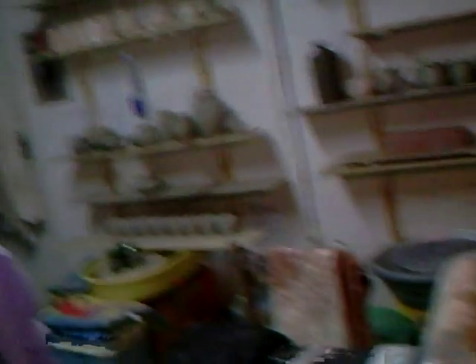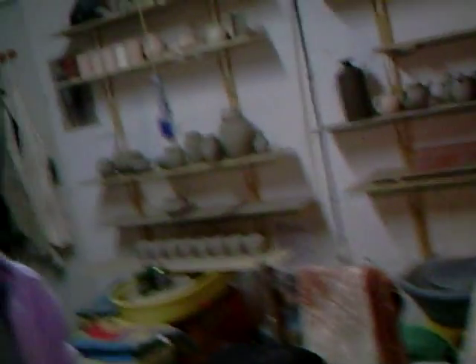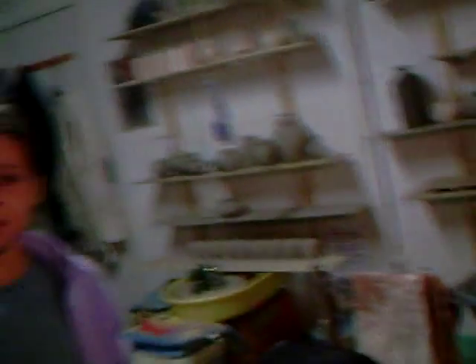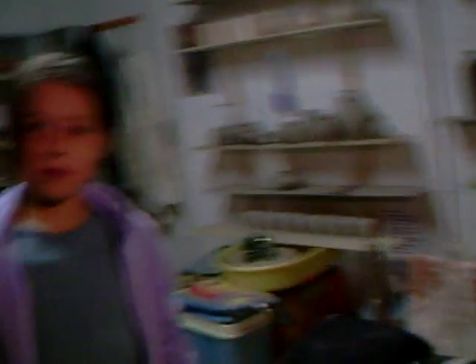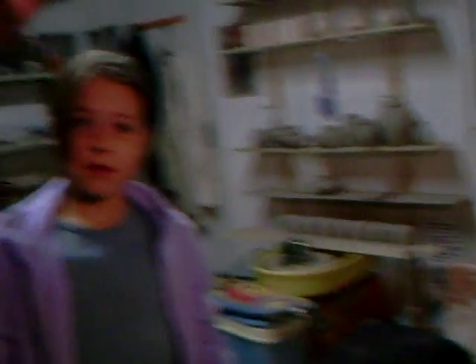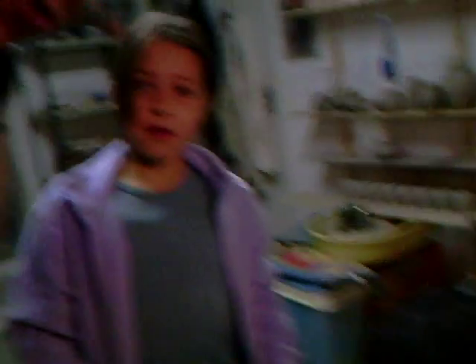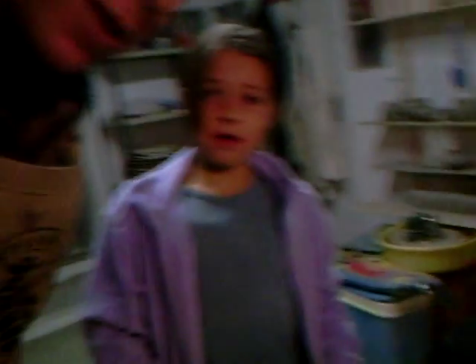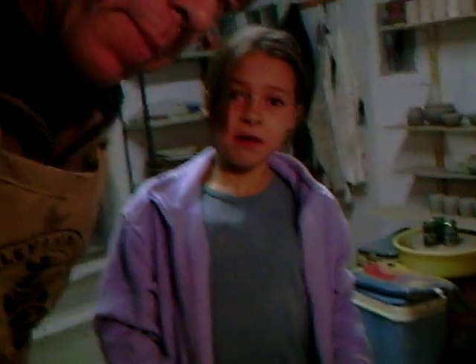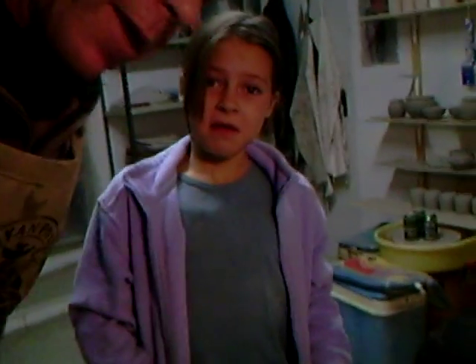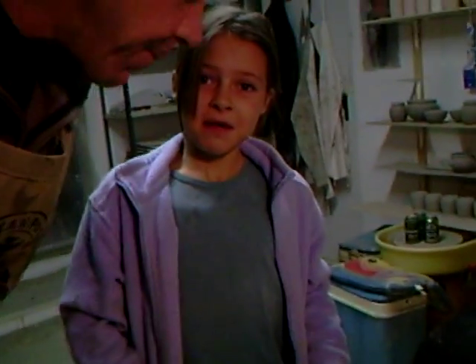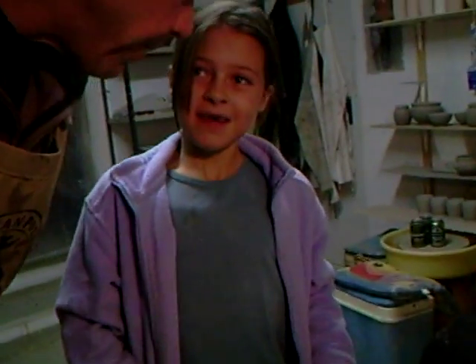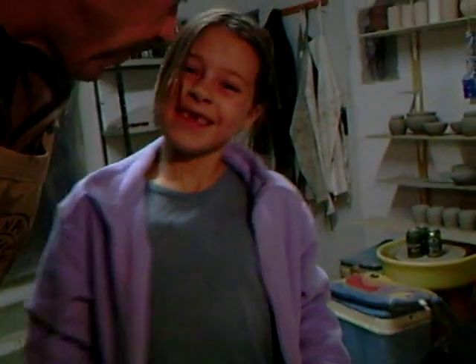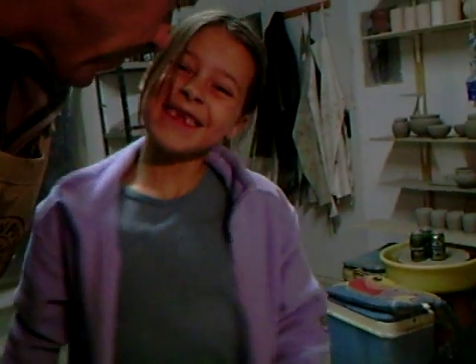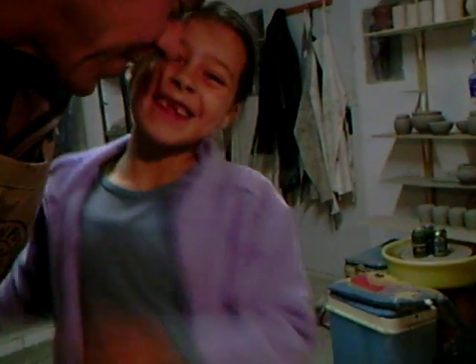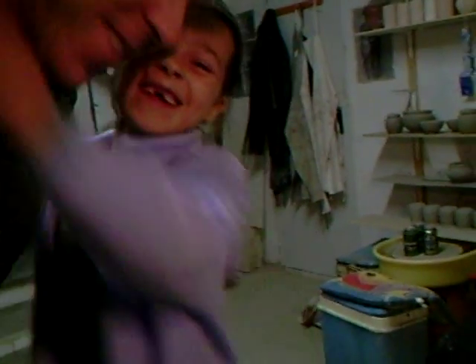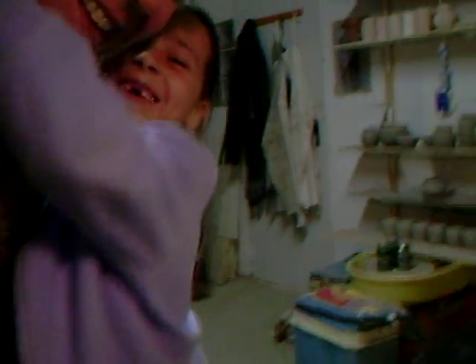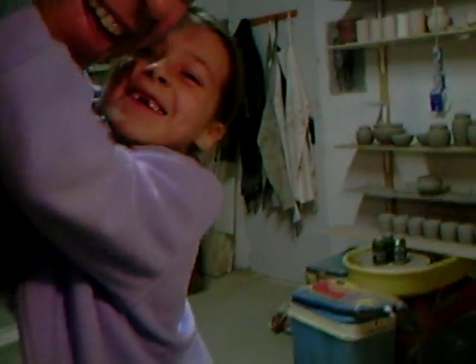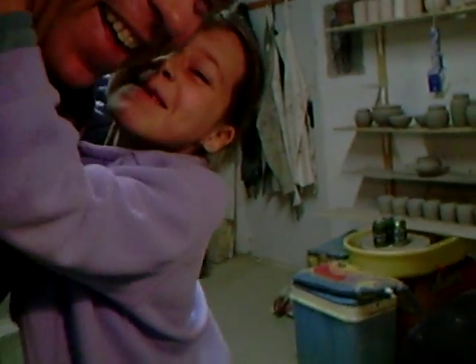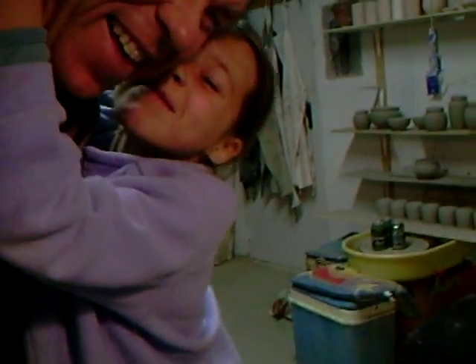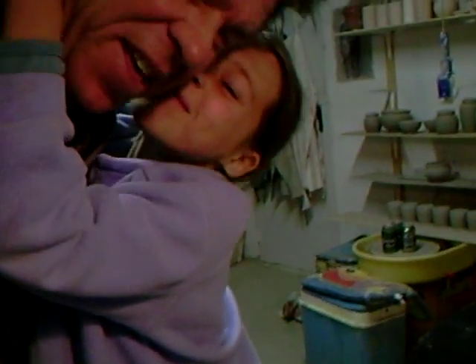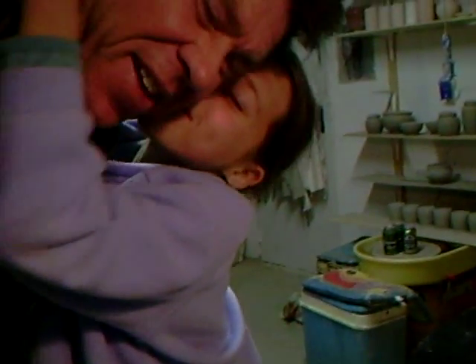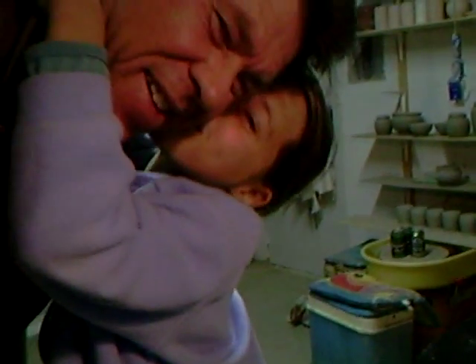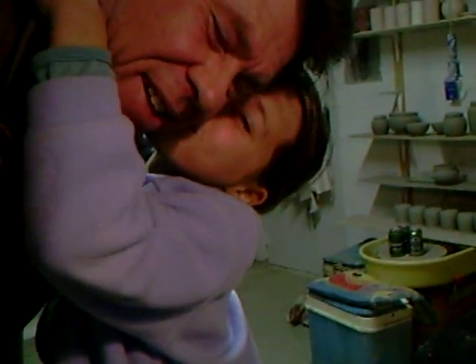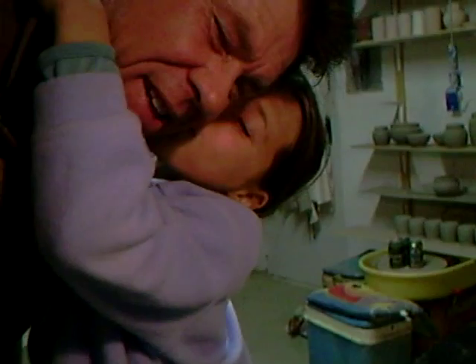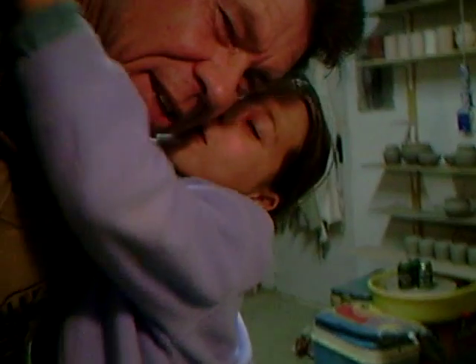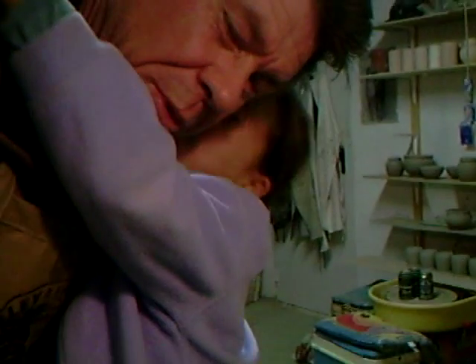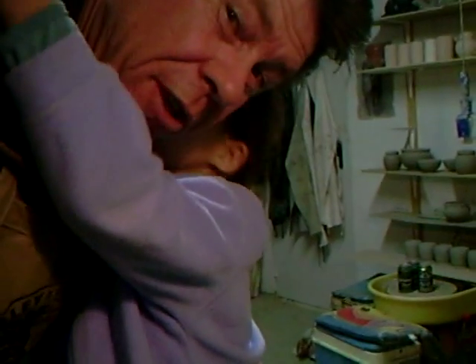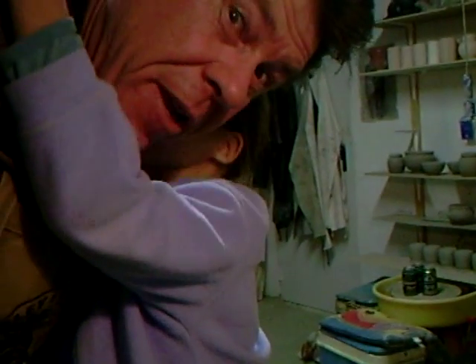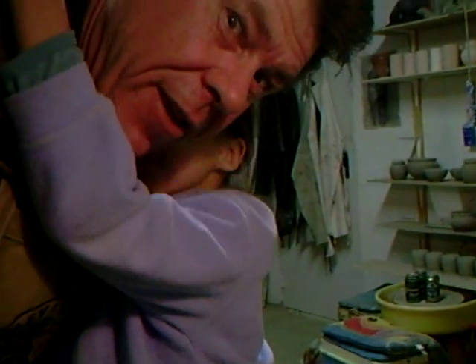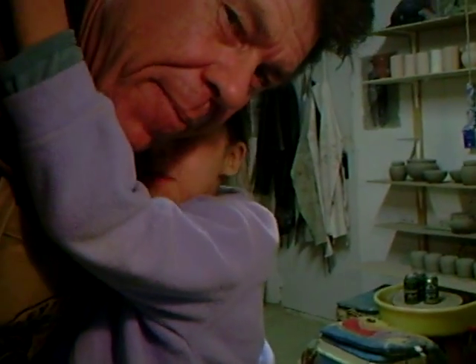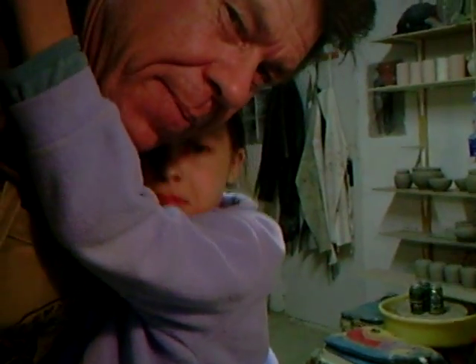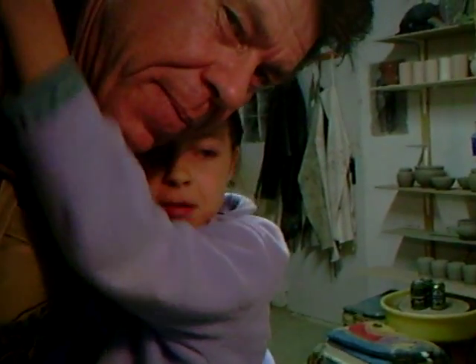From Giselle and me, we'll see you in the next clip. Bye now.